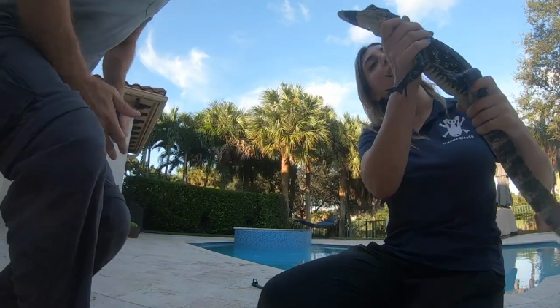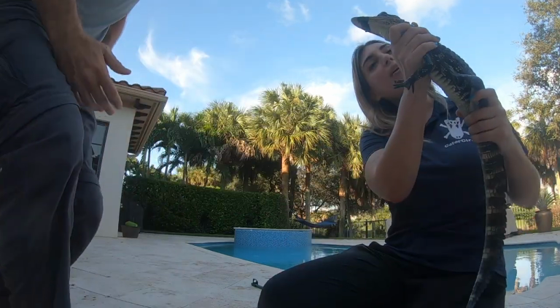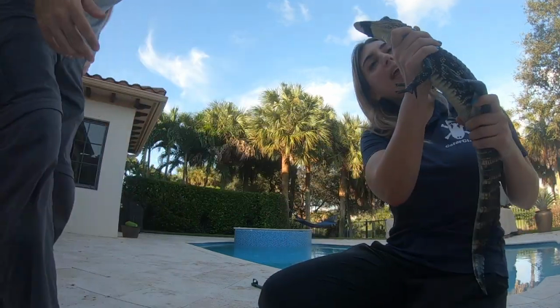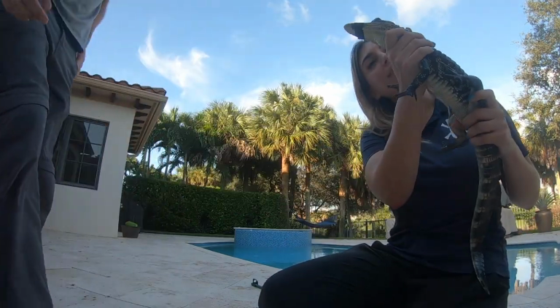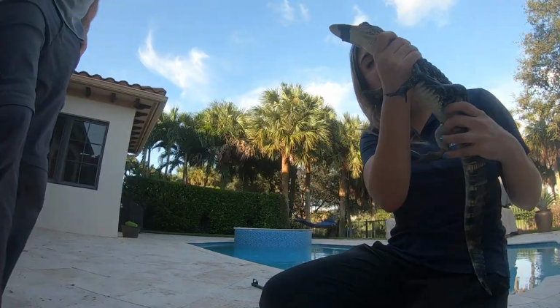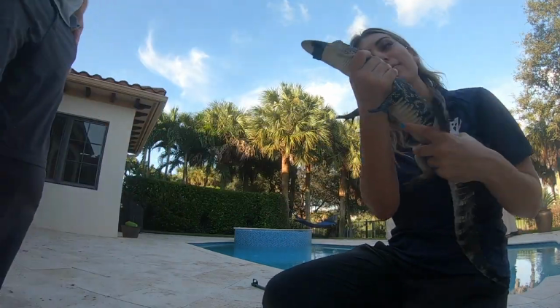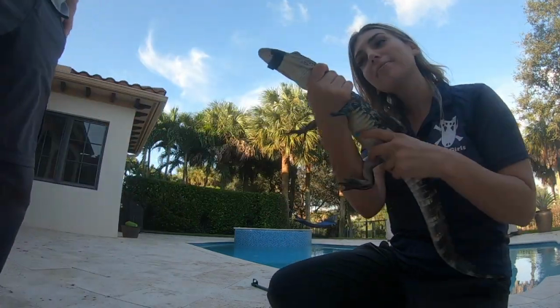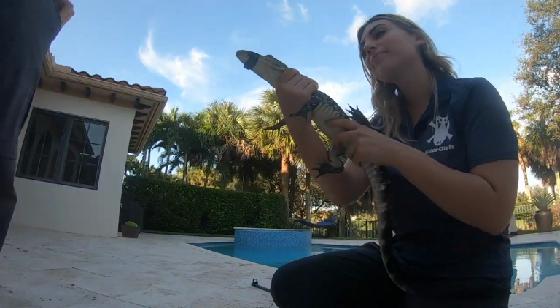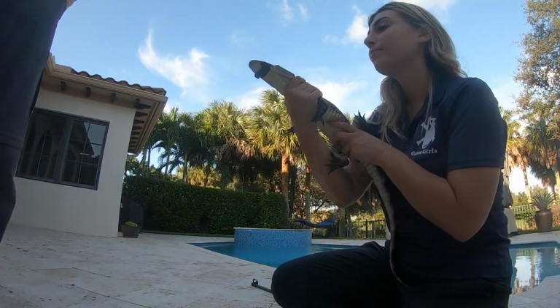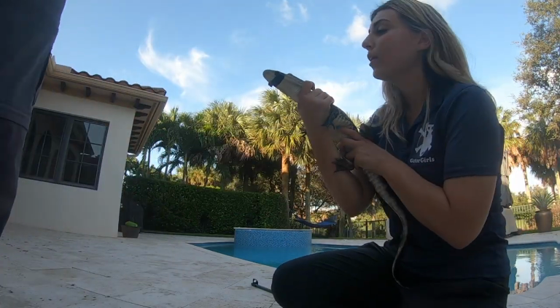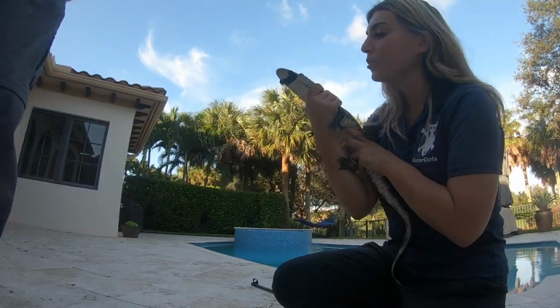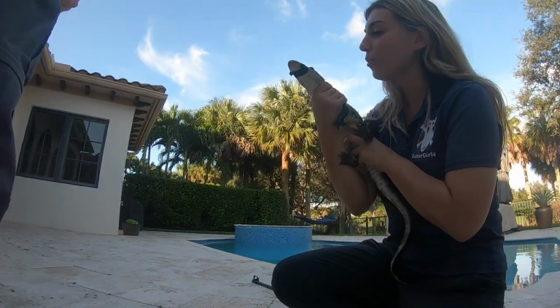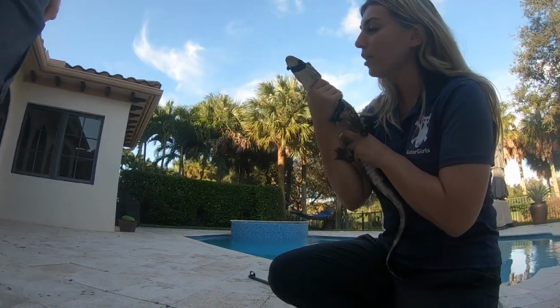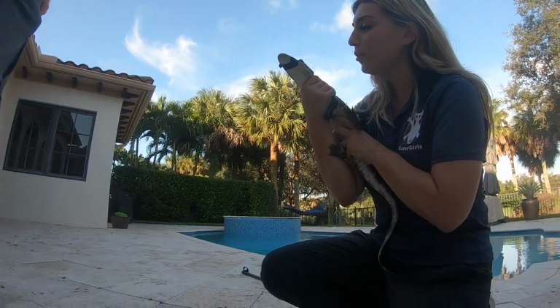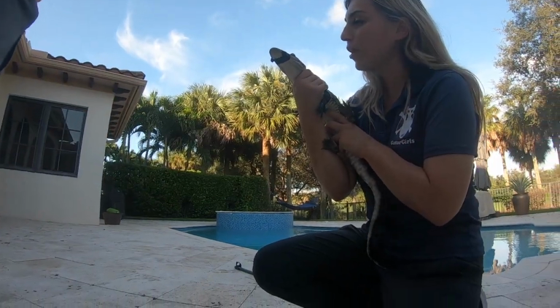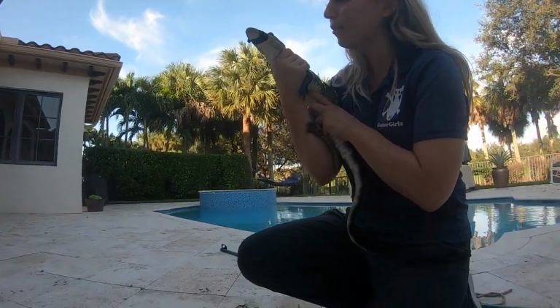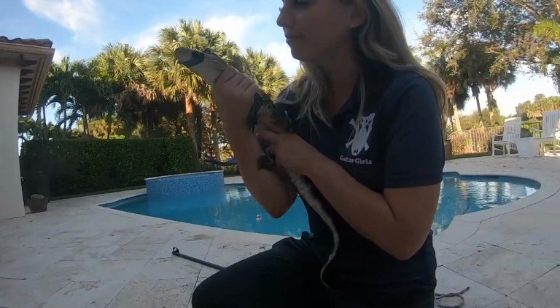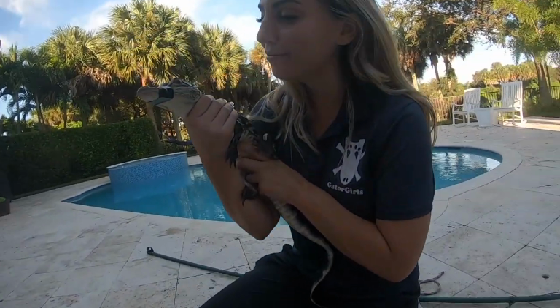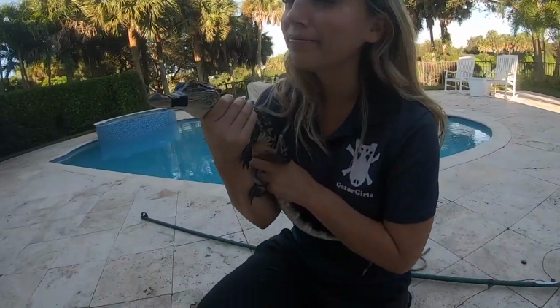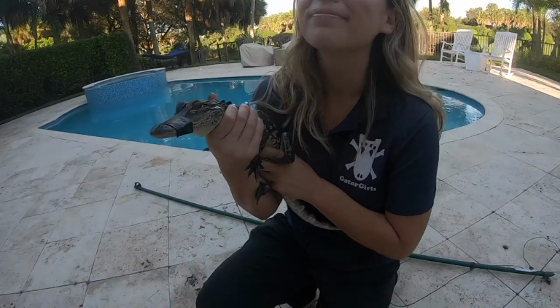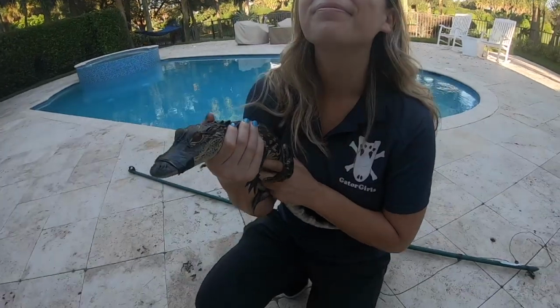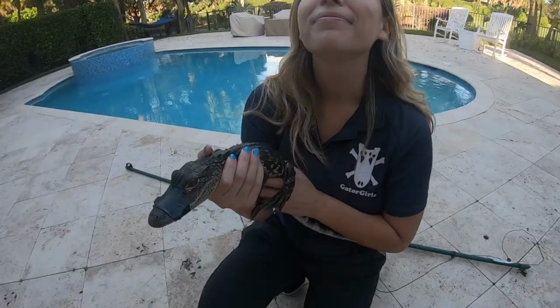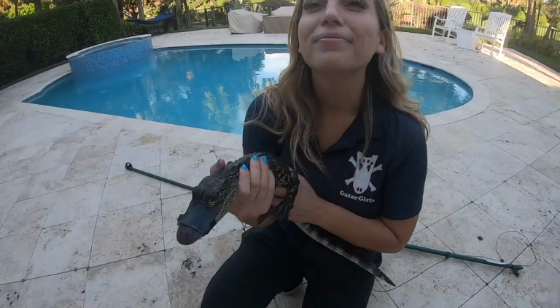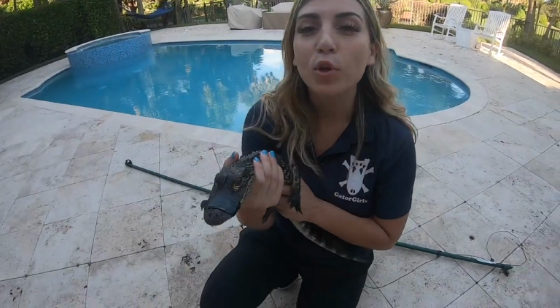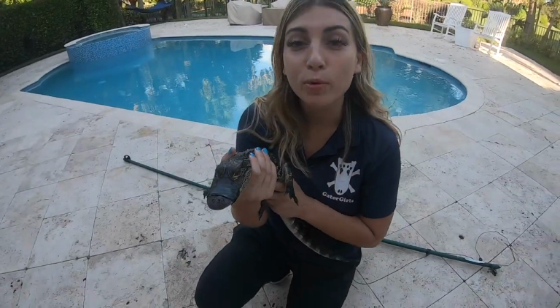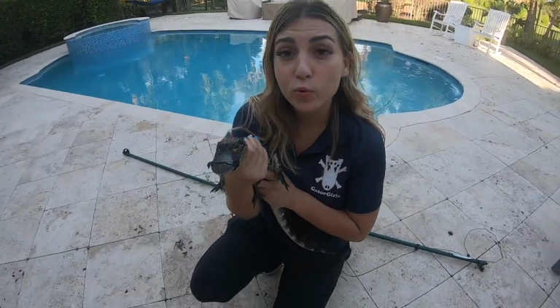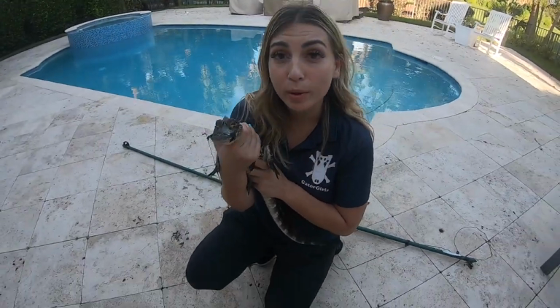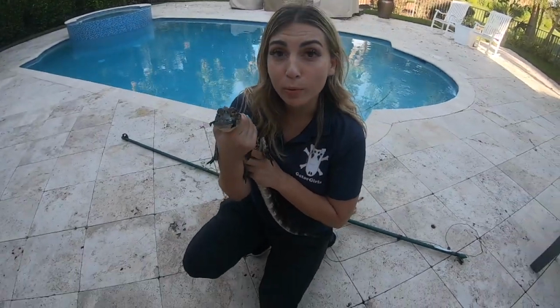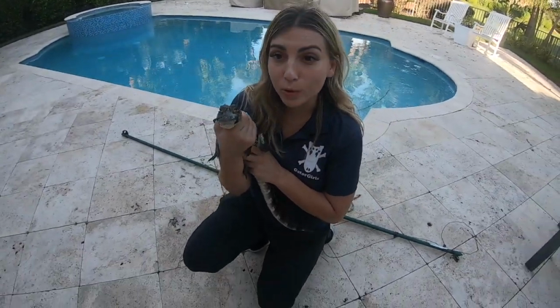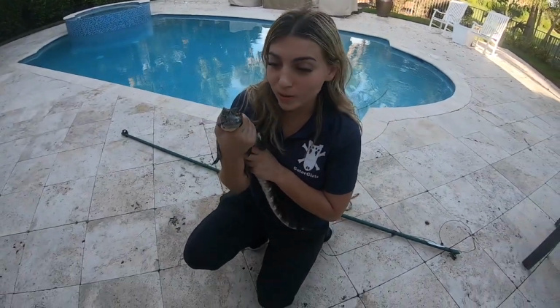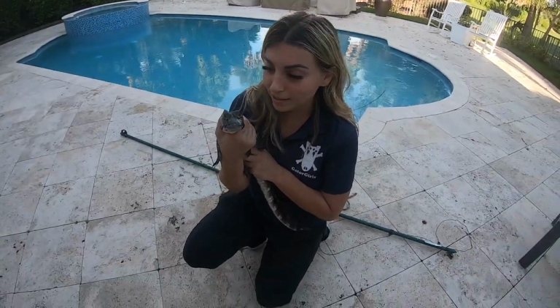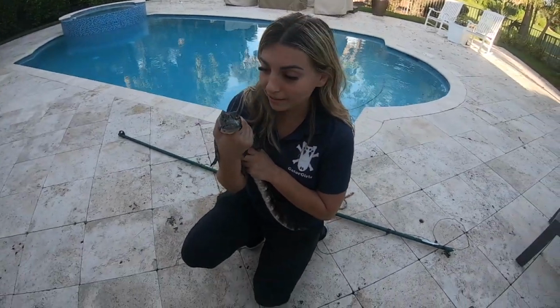All right, let's go let you go. He's got some little teeth.